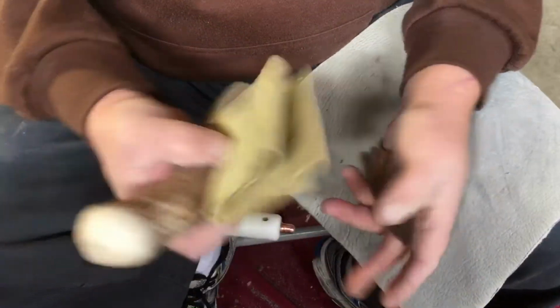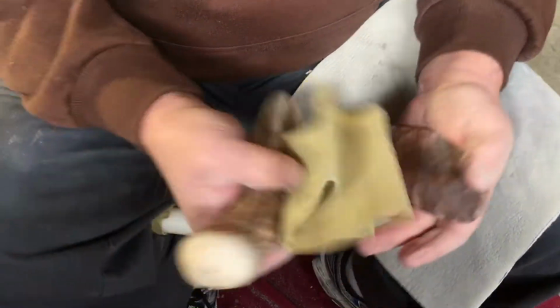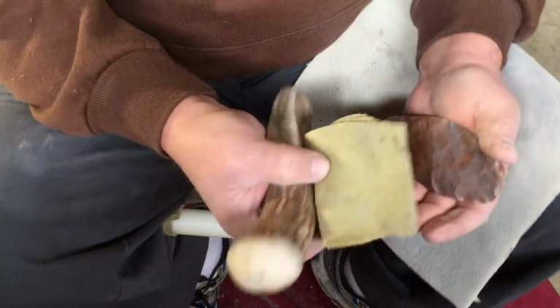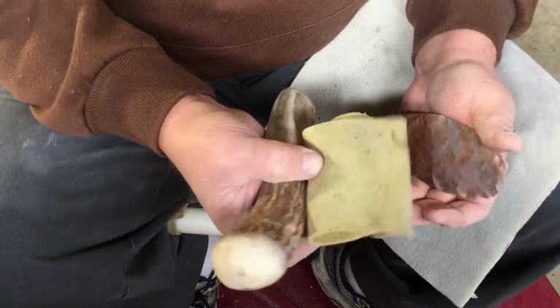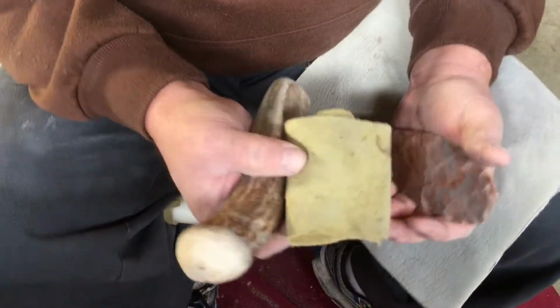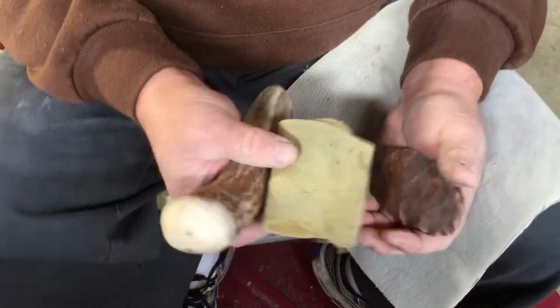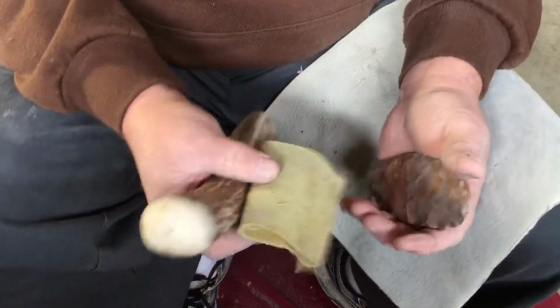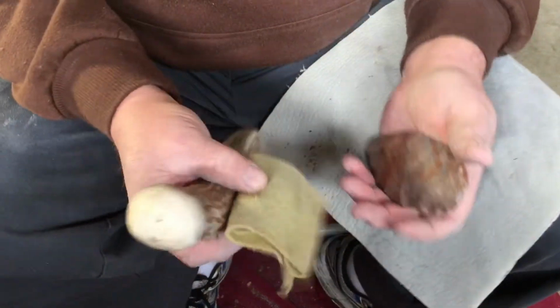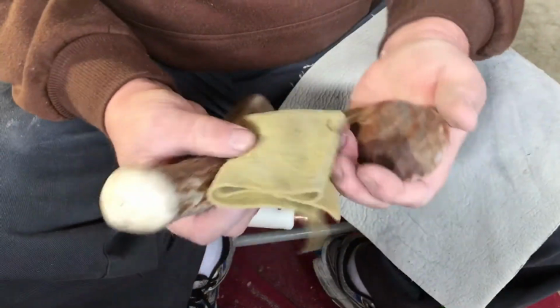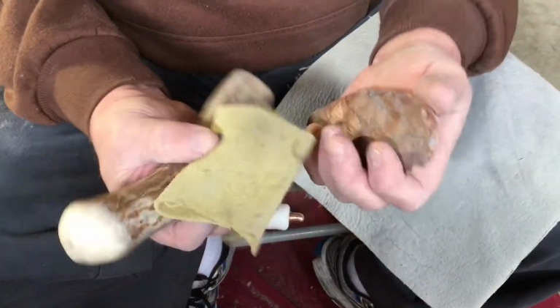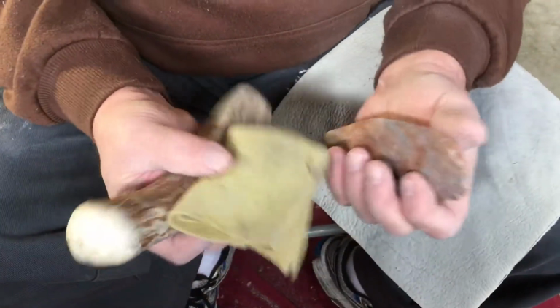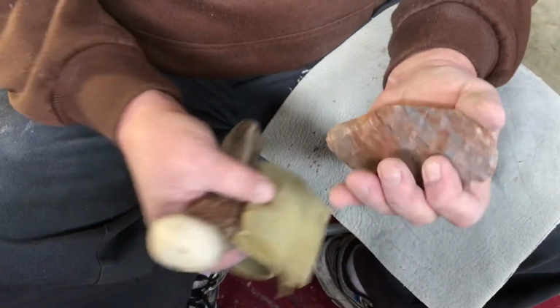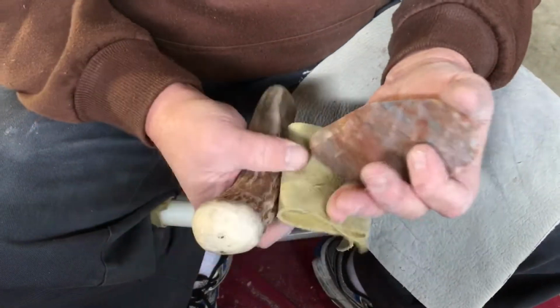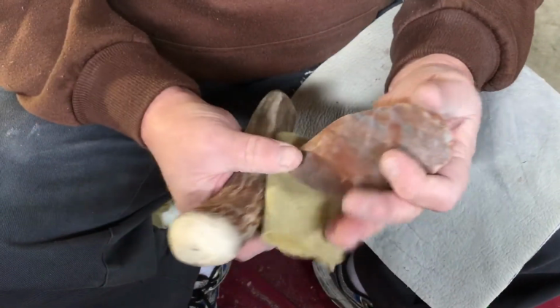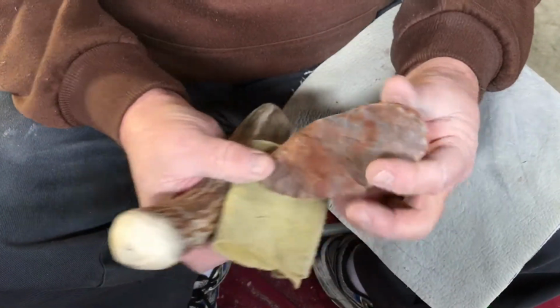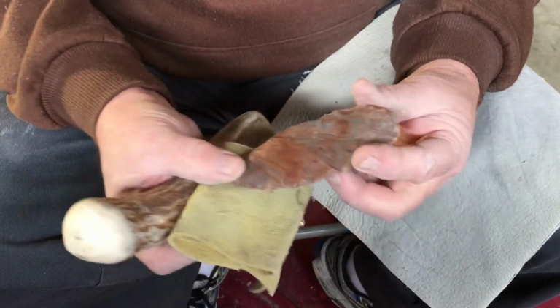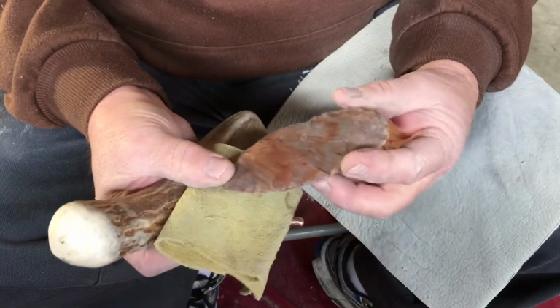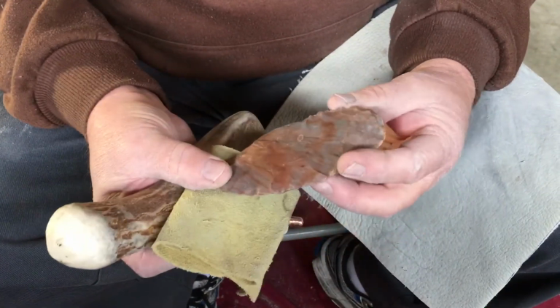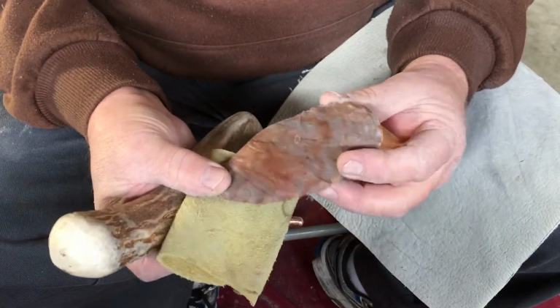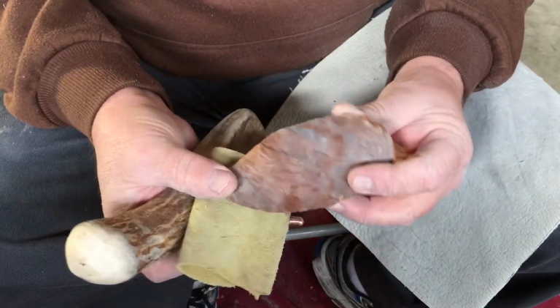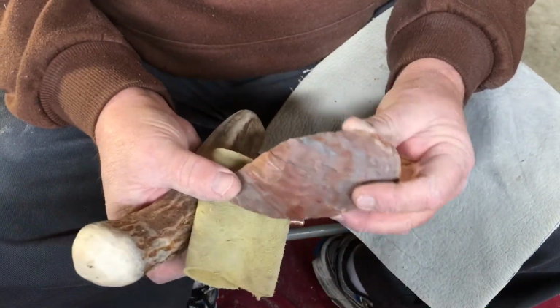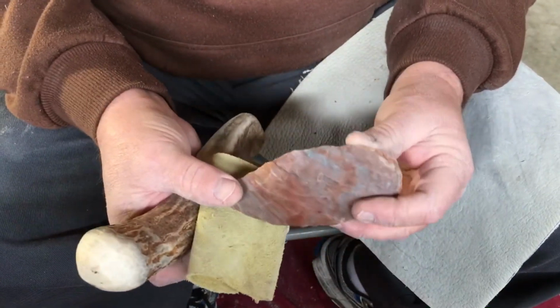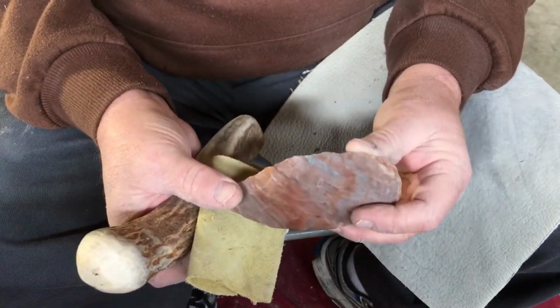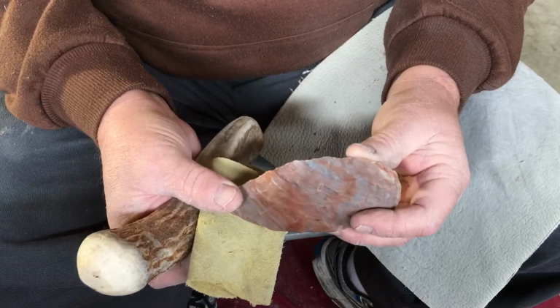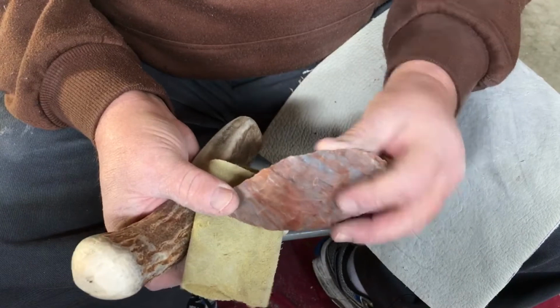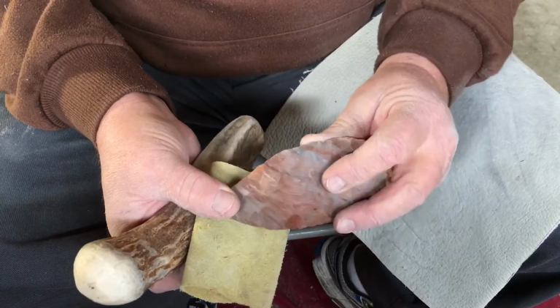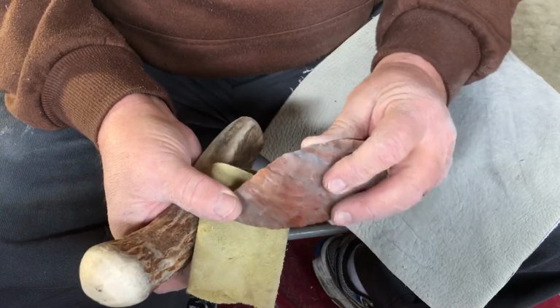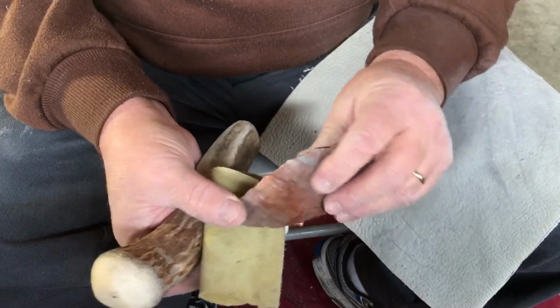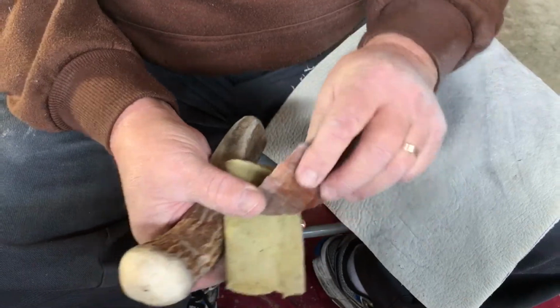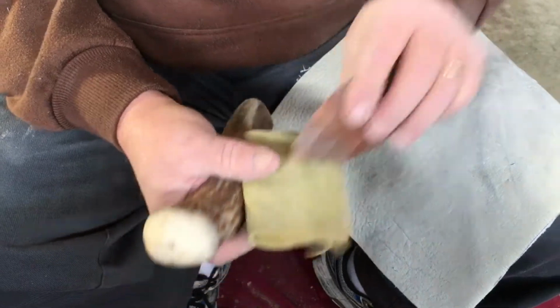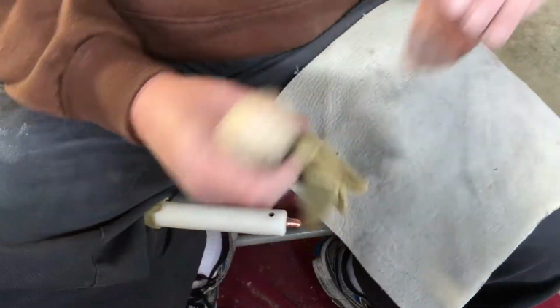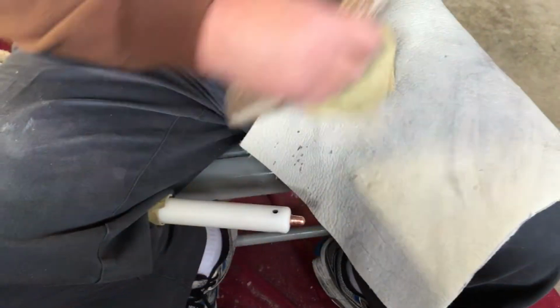This is just cowhide here, but it's not very flexible.